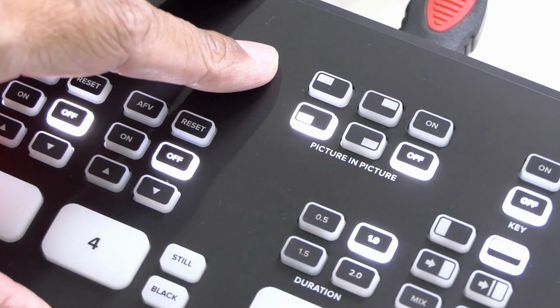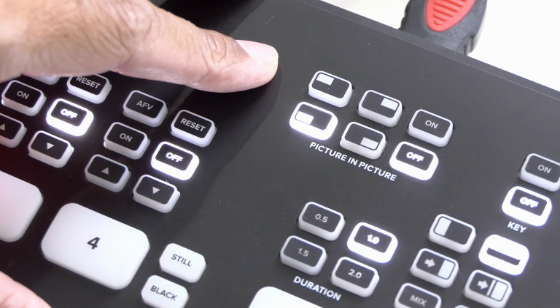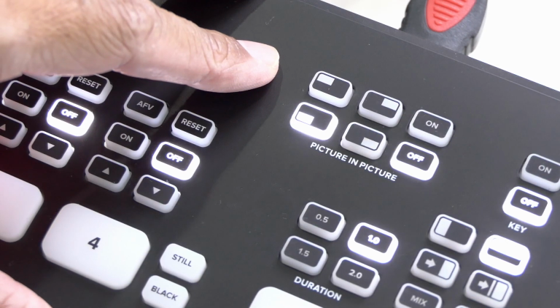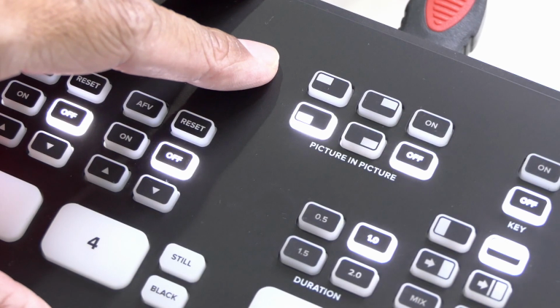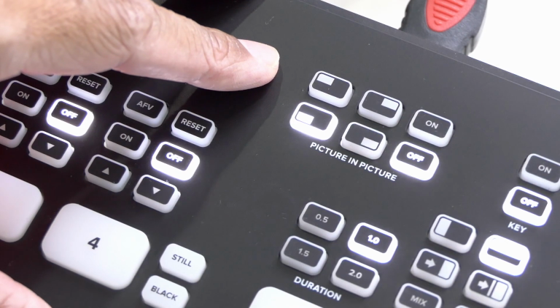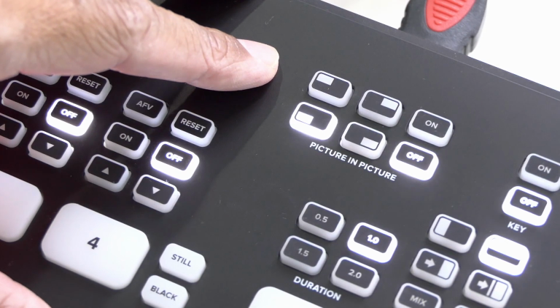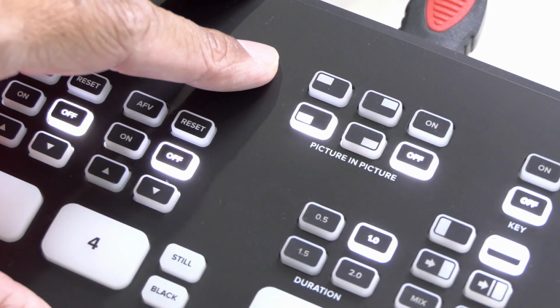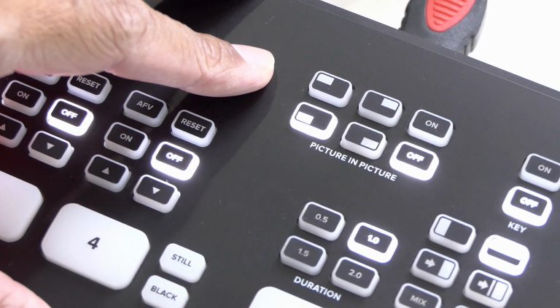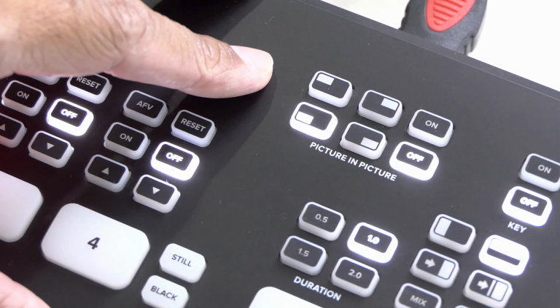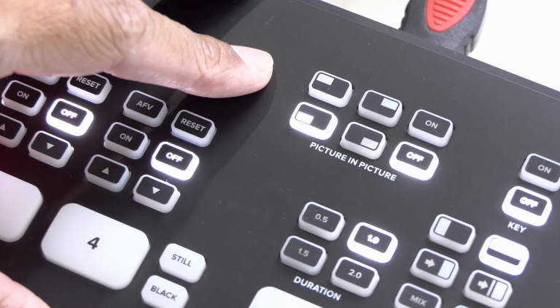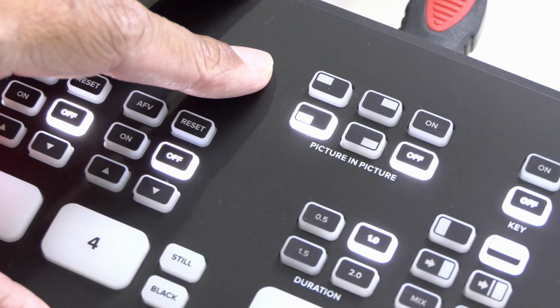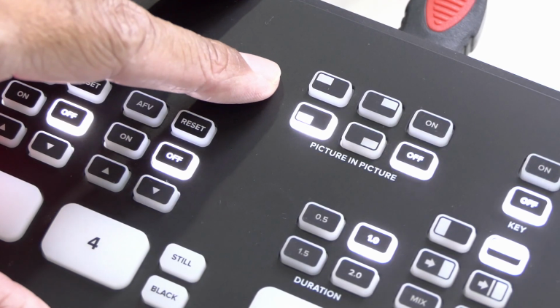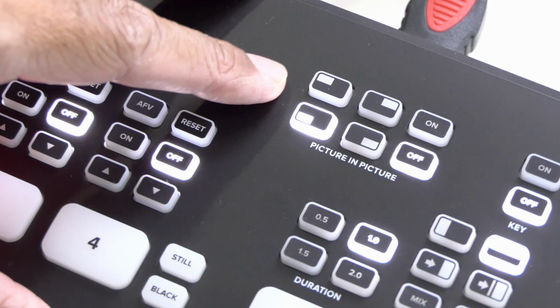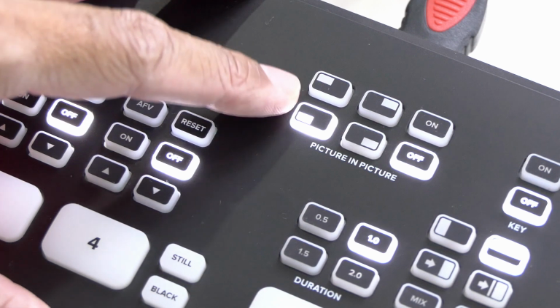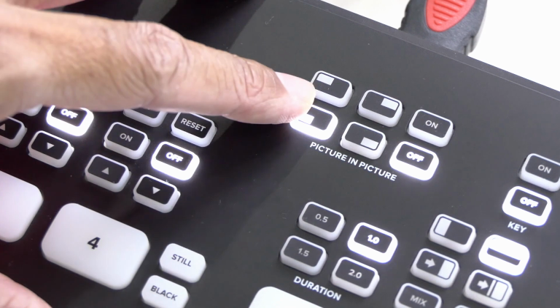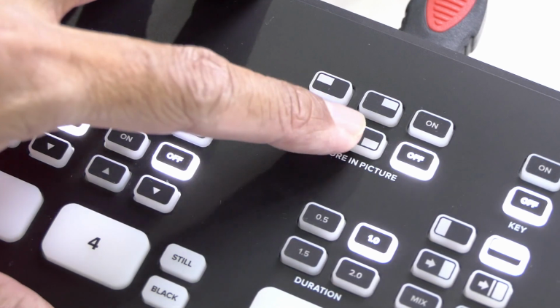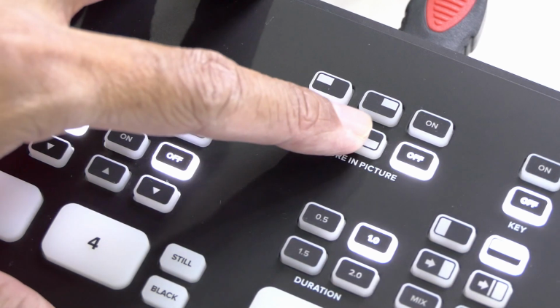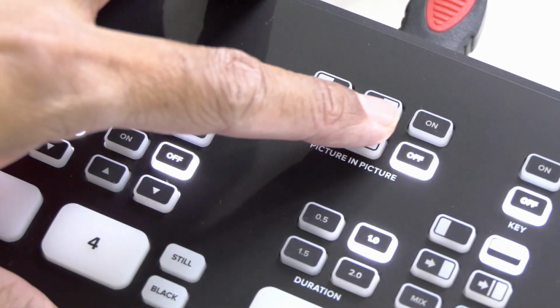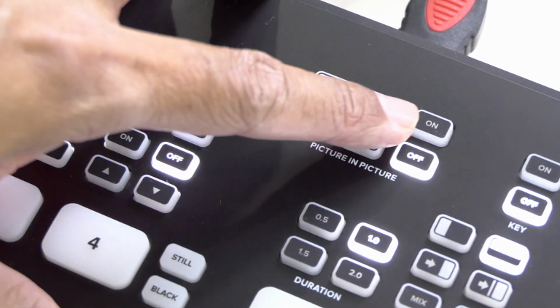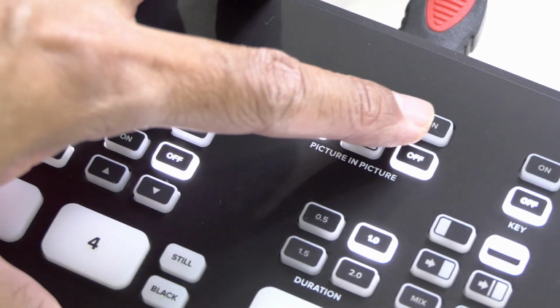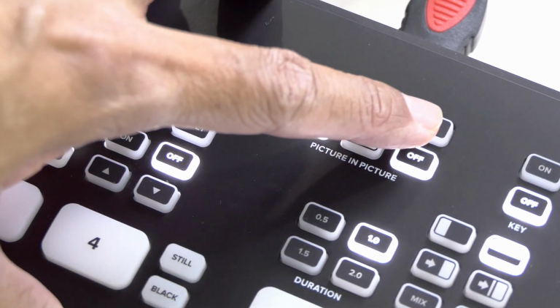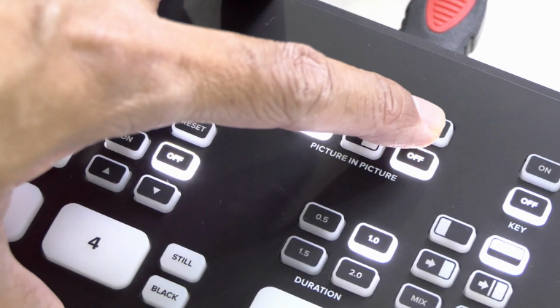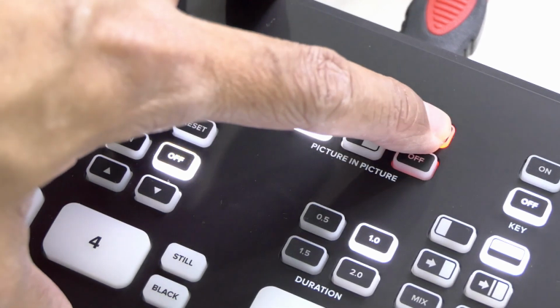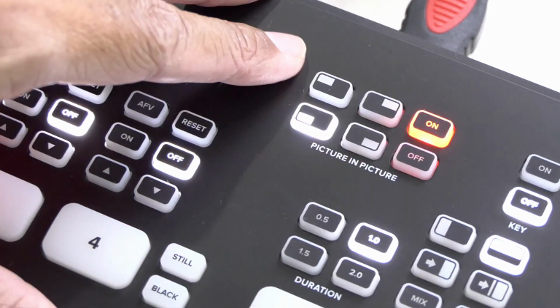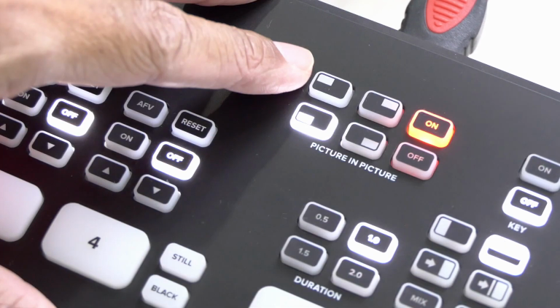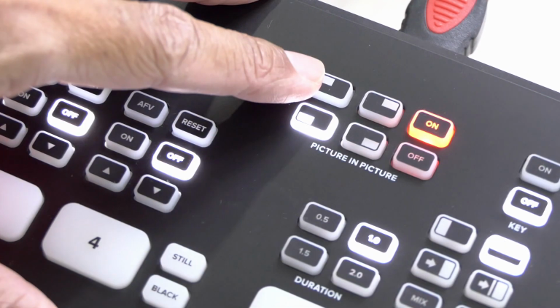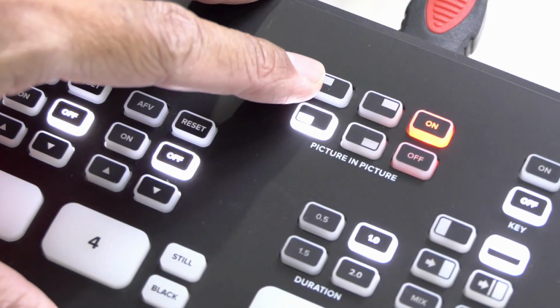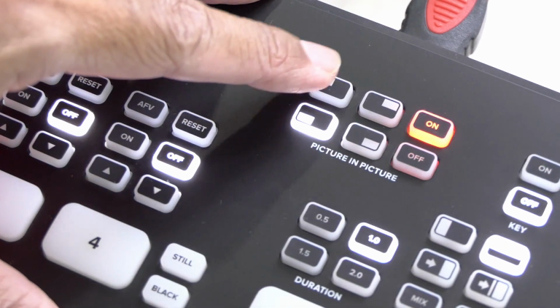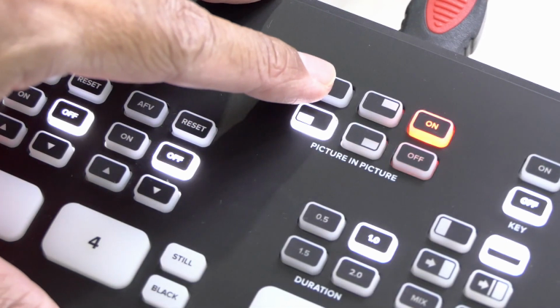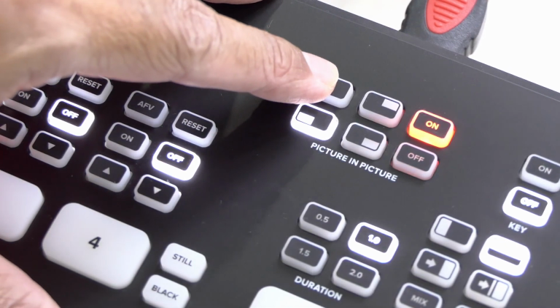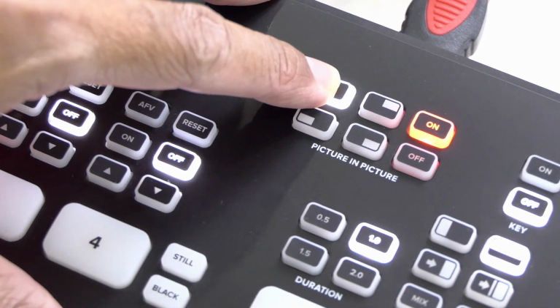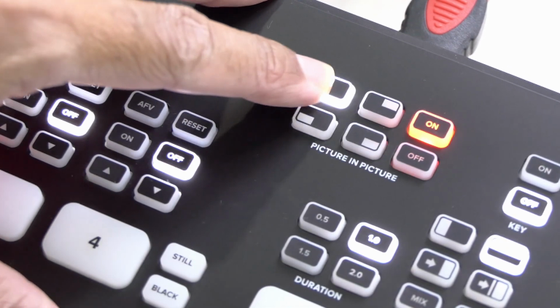Then there is picture-in-picture. Just turn it on and select the position.